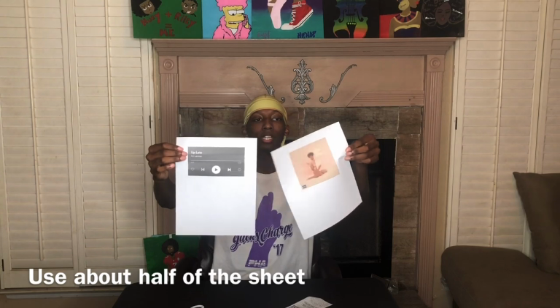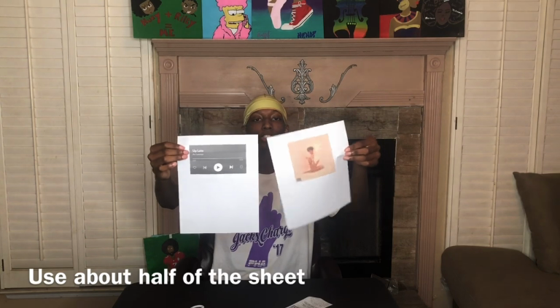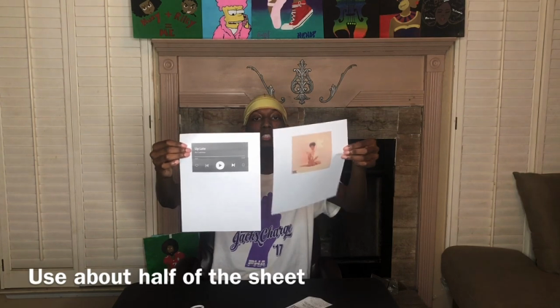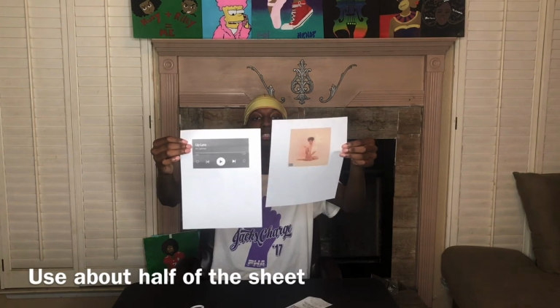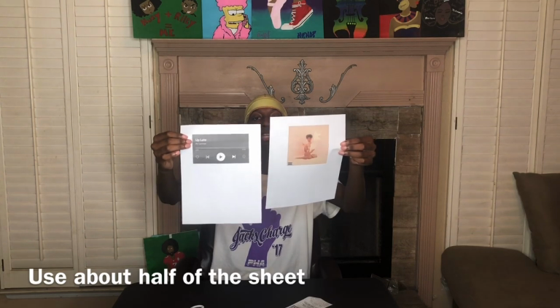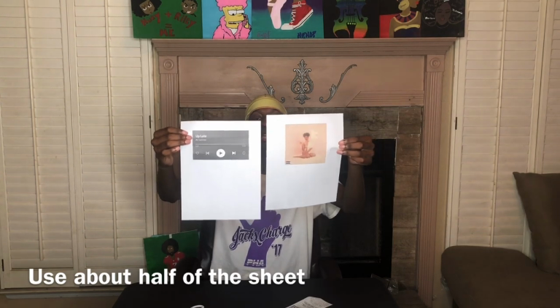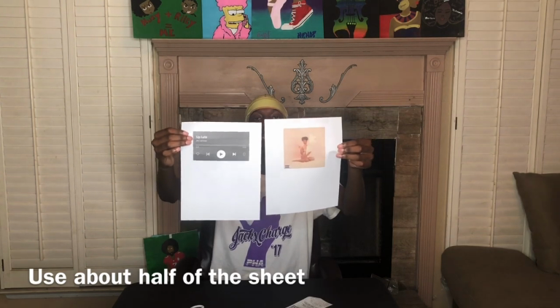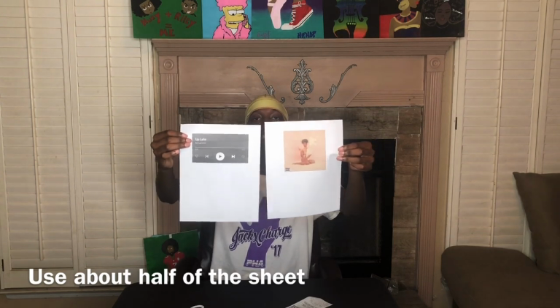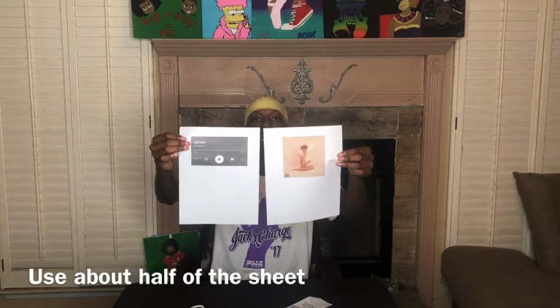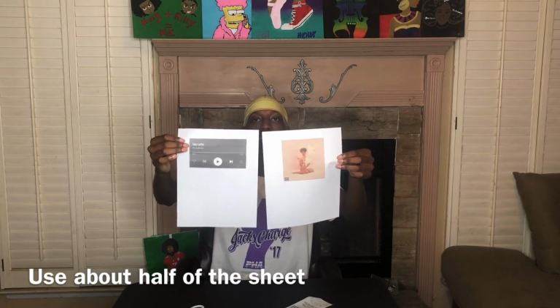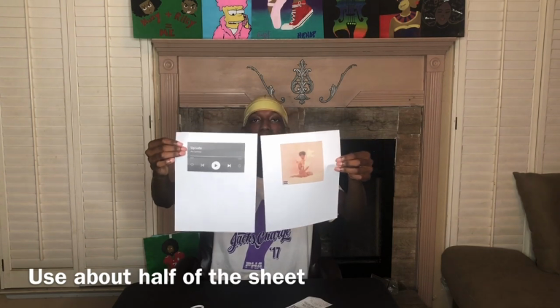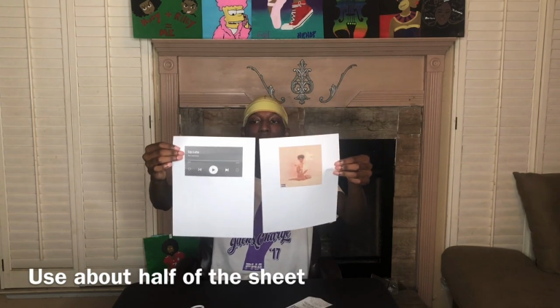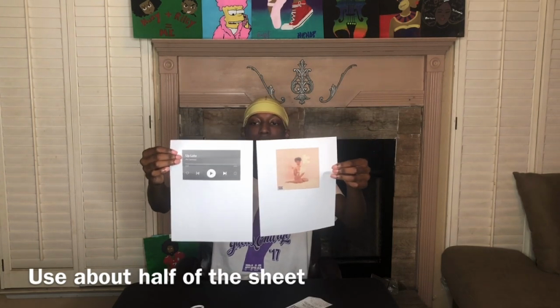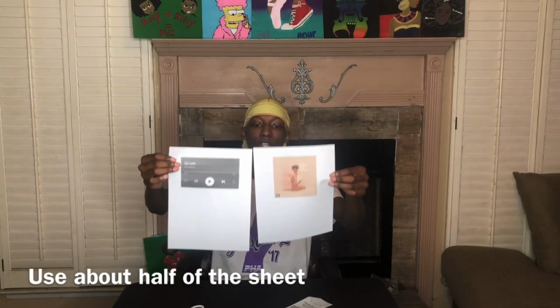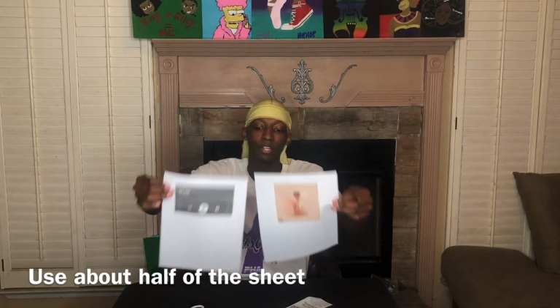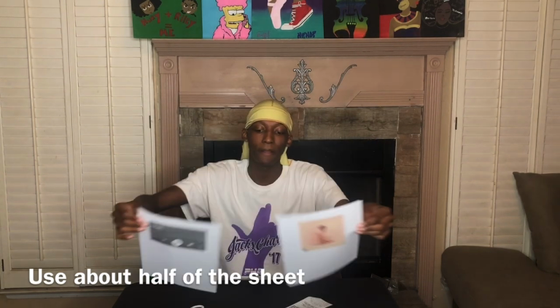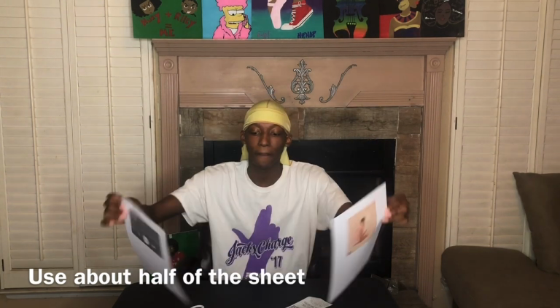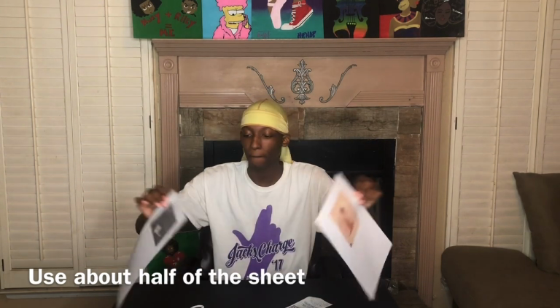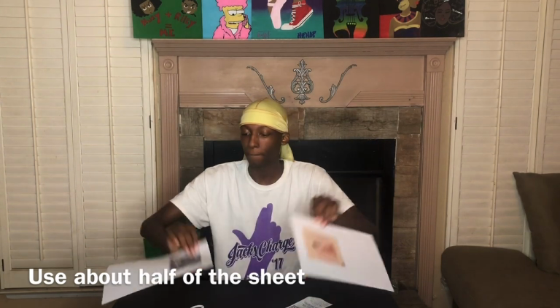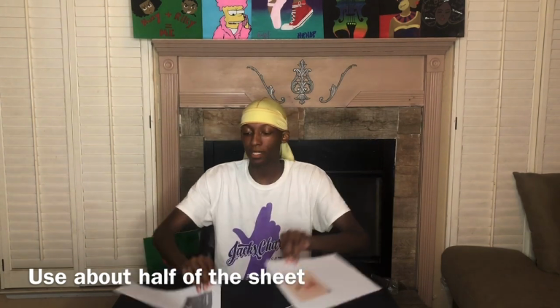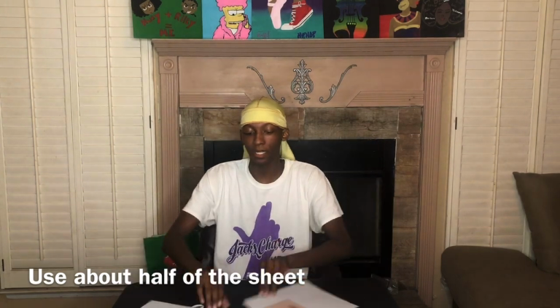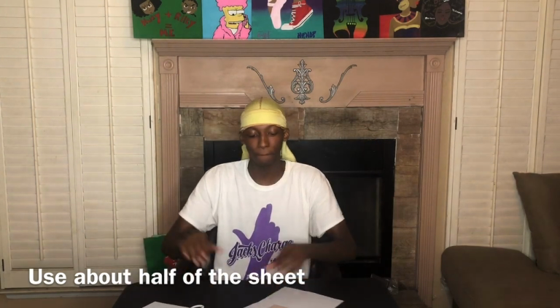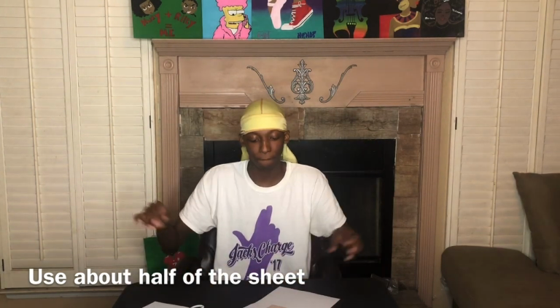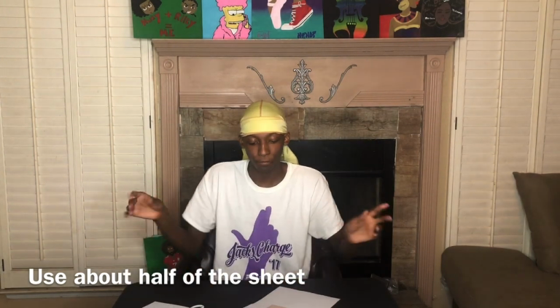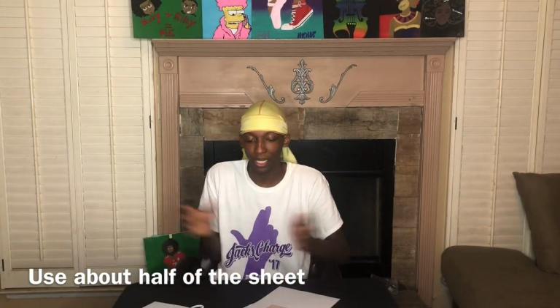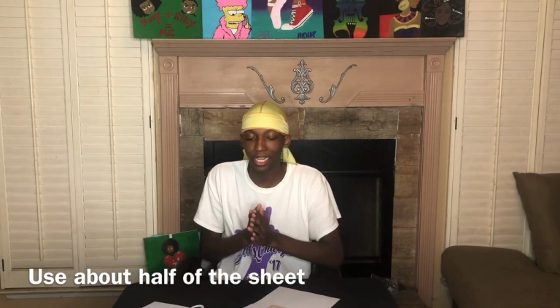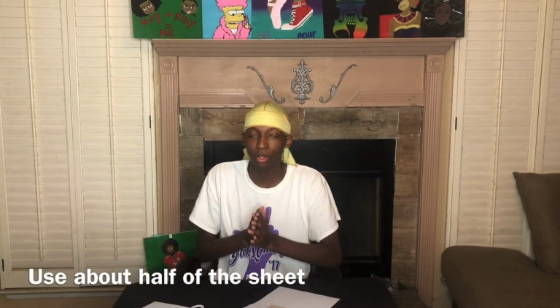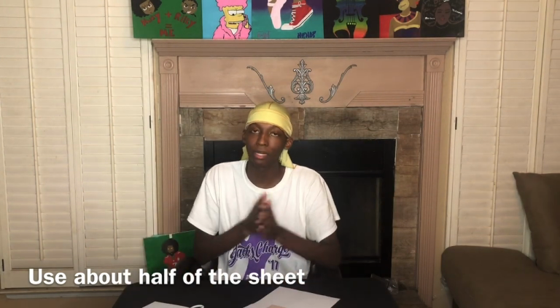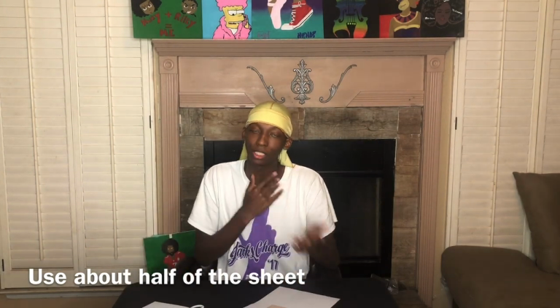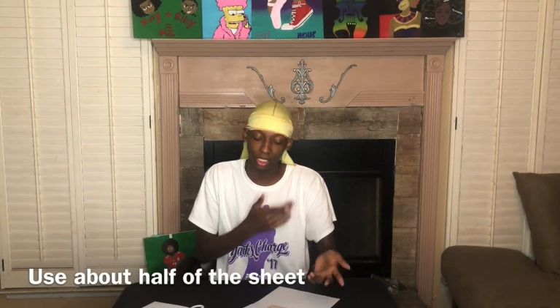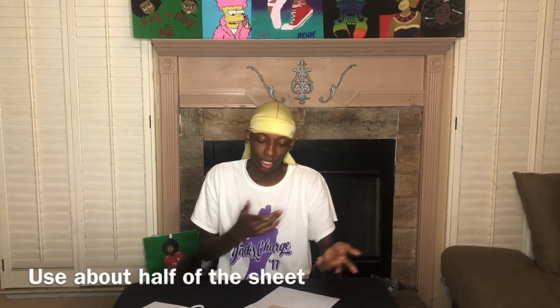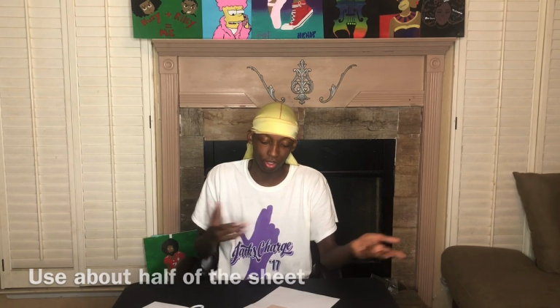You can kind of guess the sizing on this. Right now I'm about to cut it out.